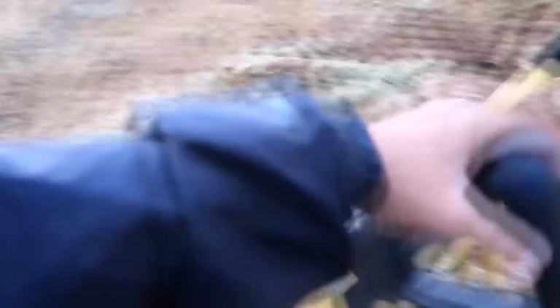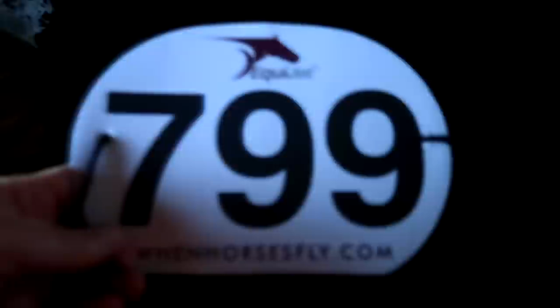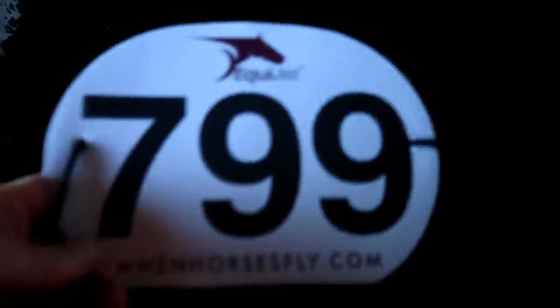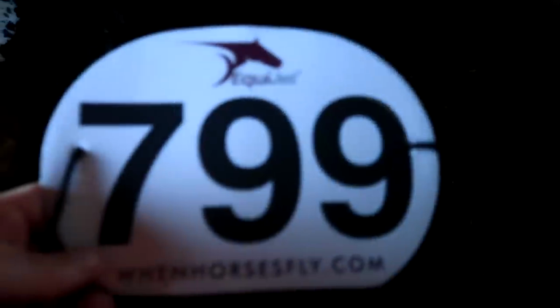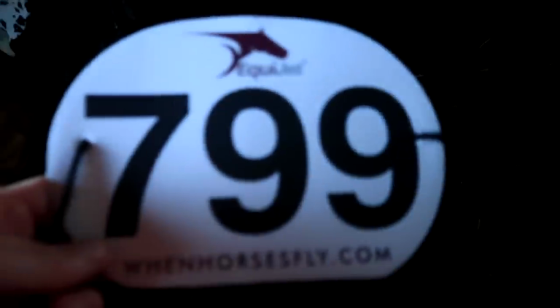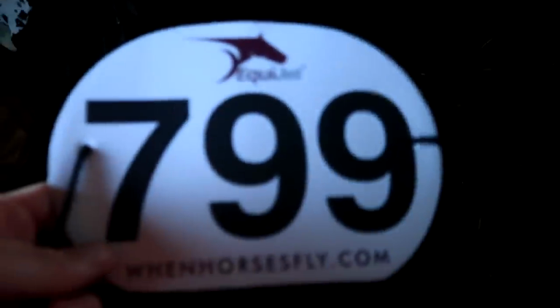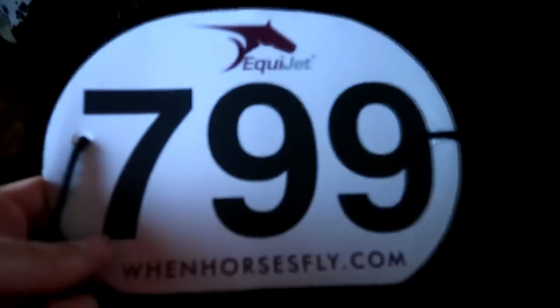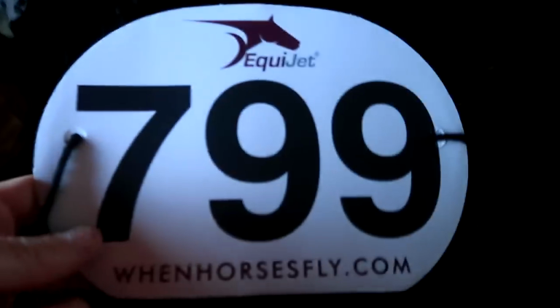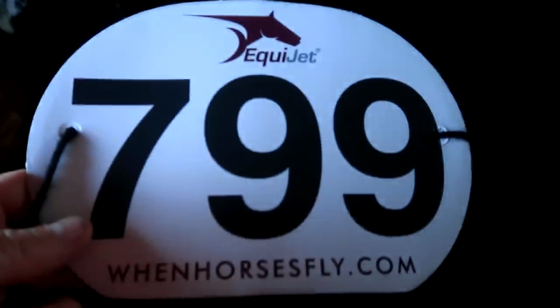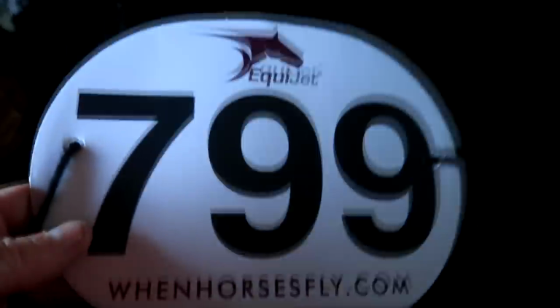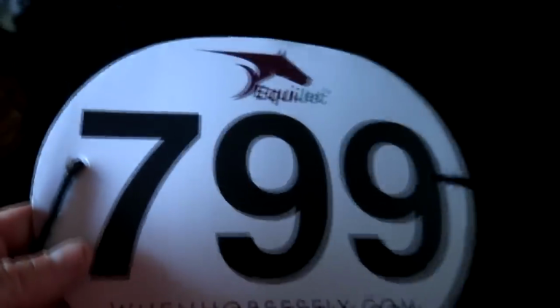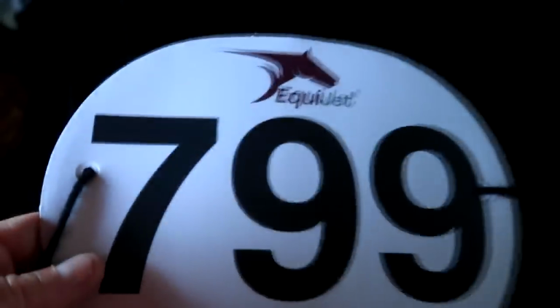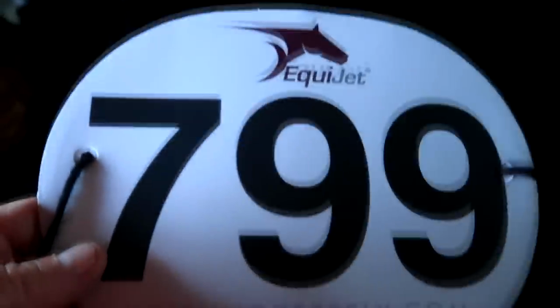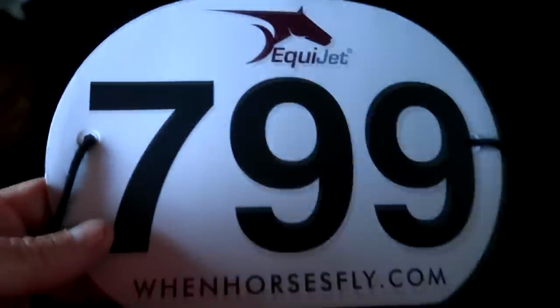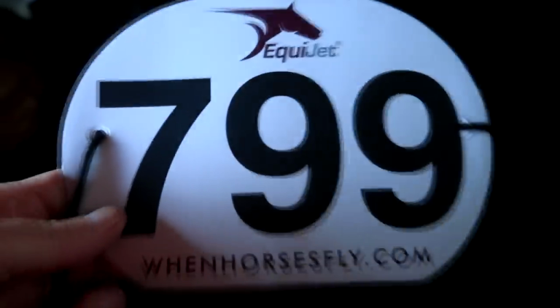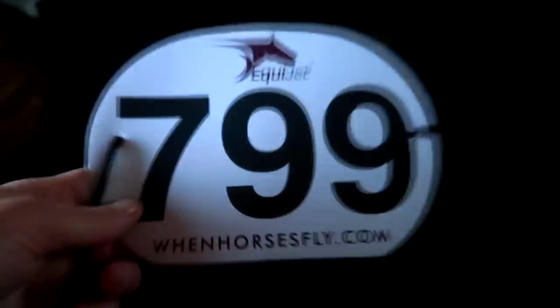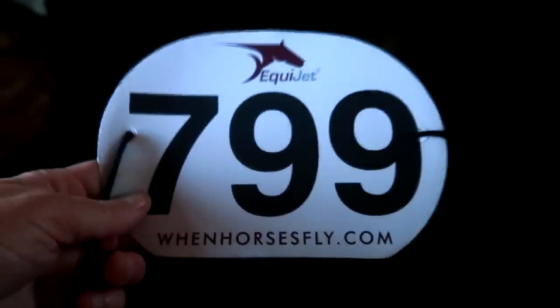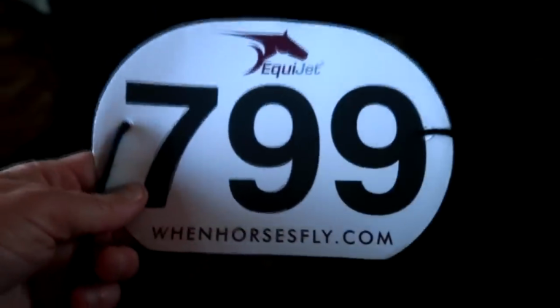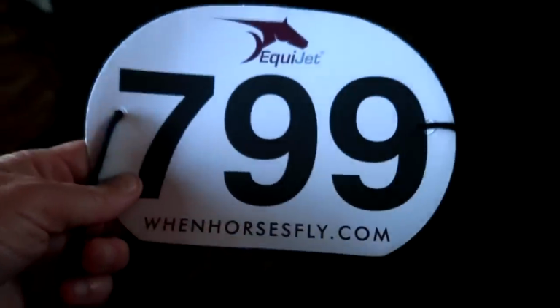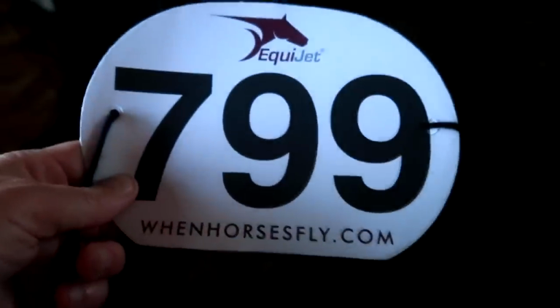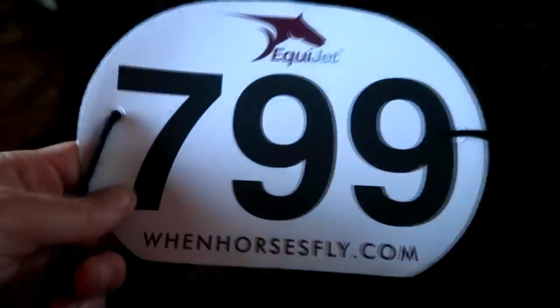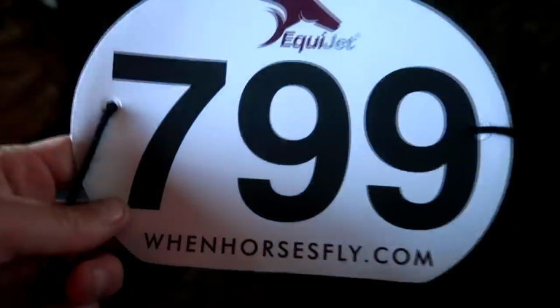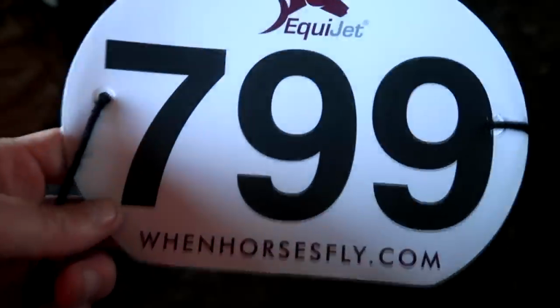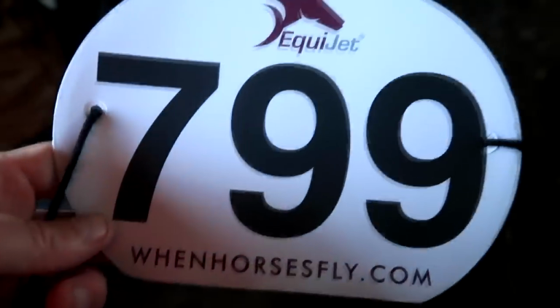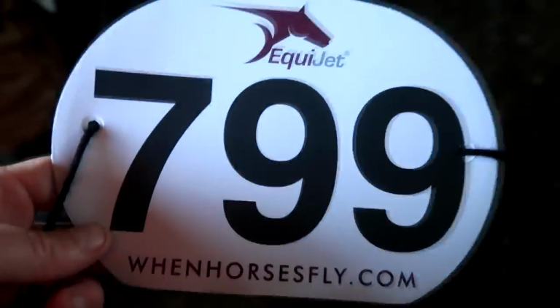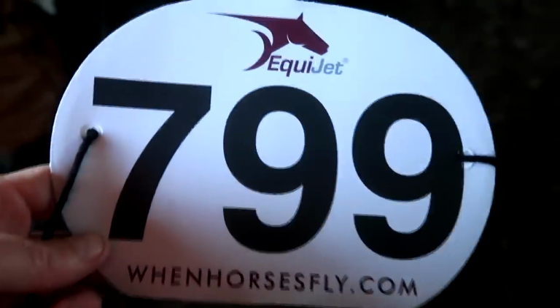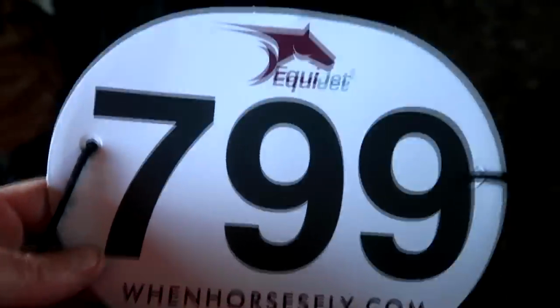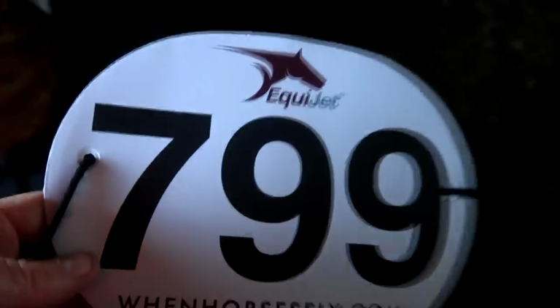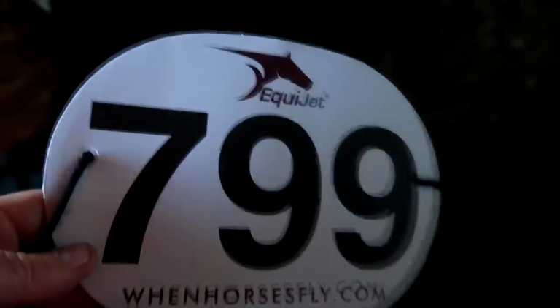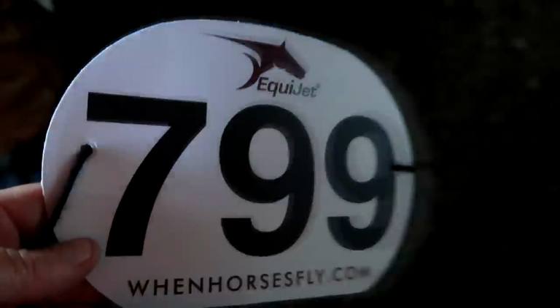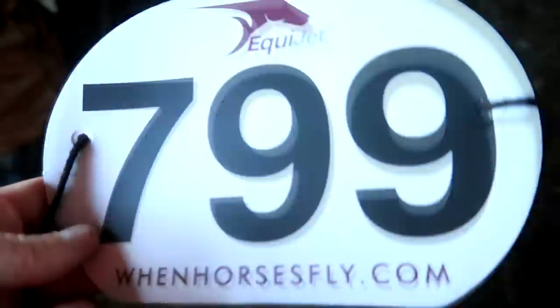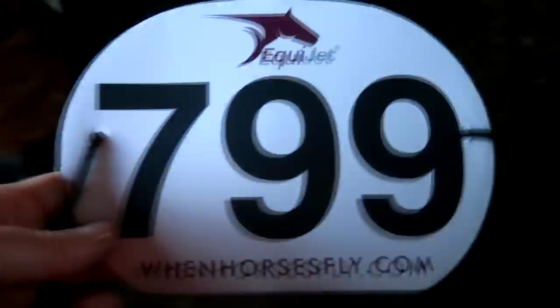Felt Daddy is number 799 — lucky 799, I like that!